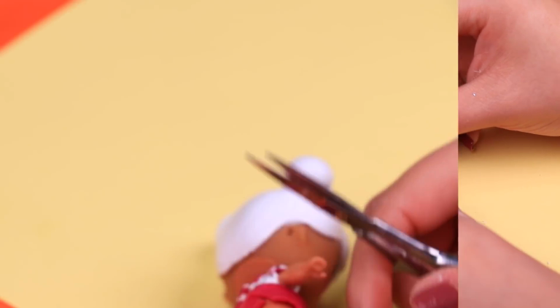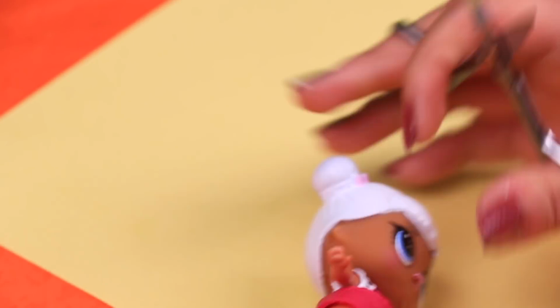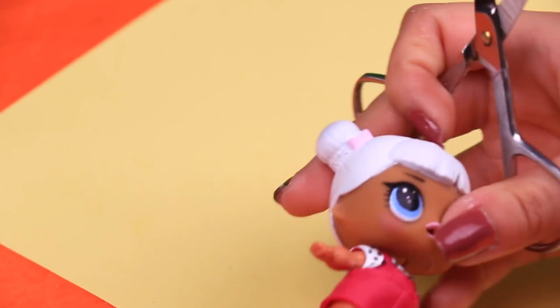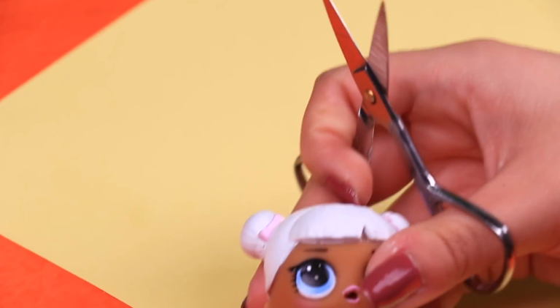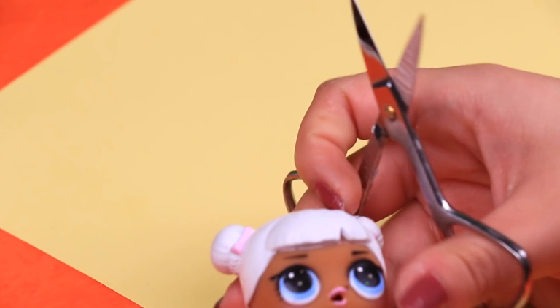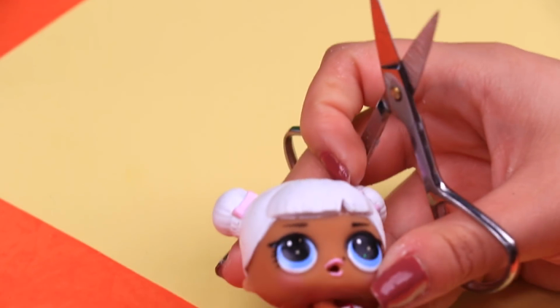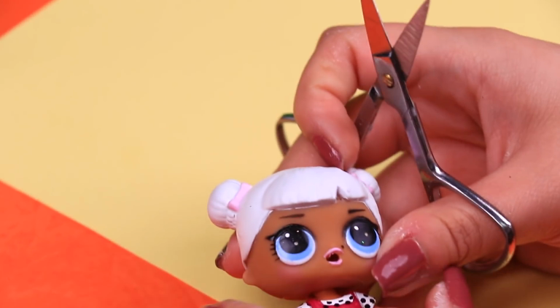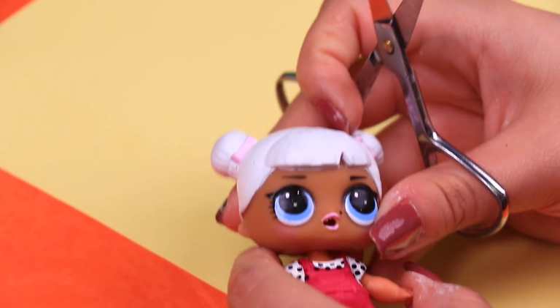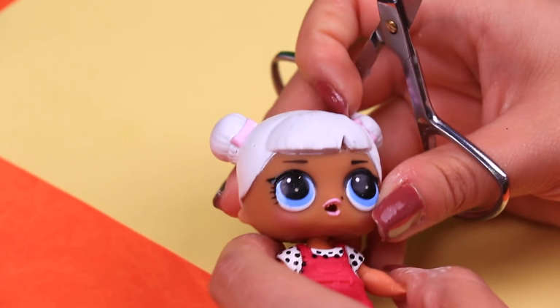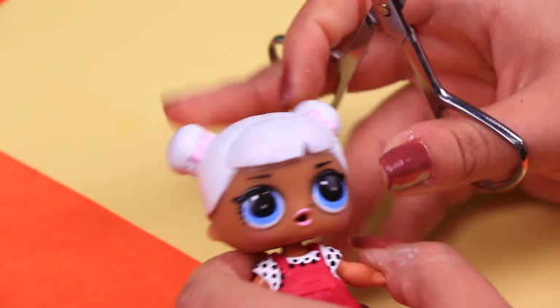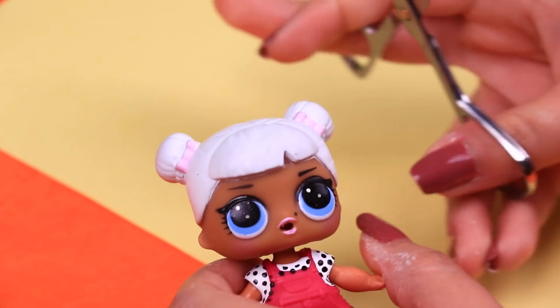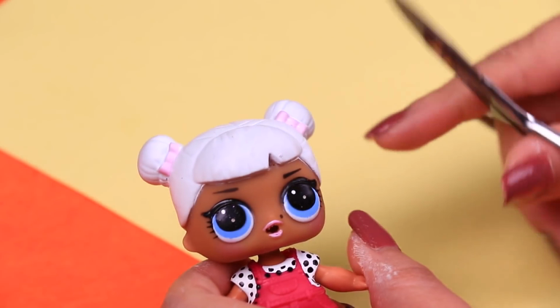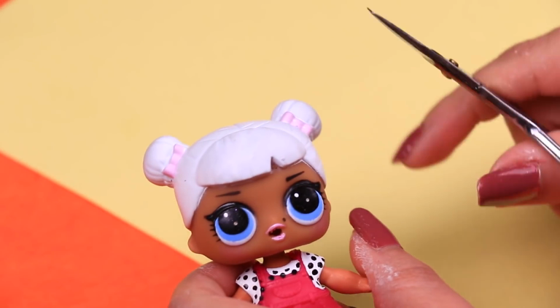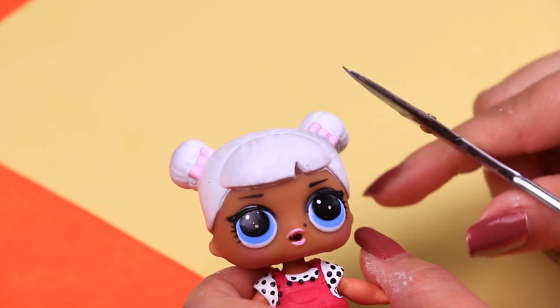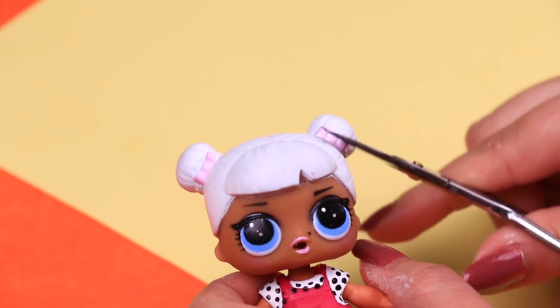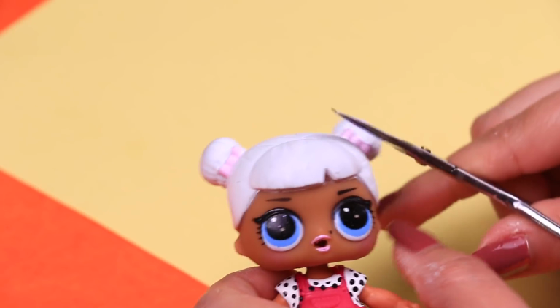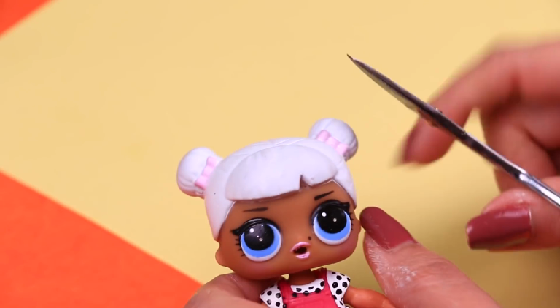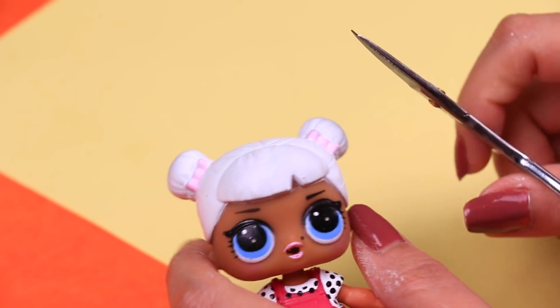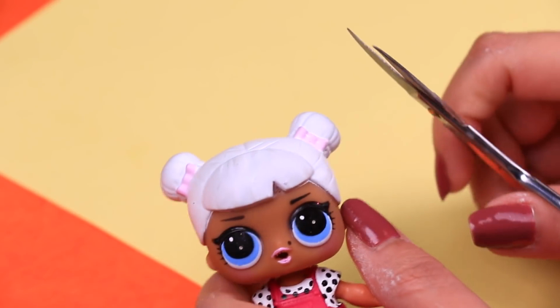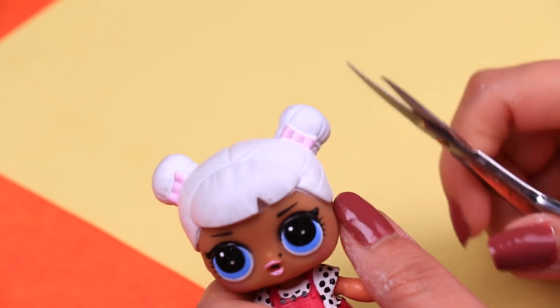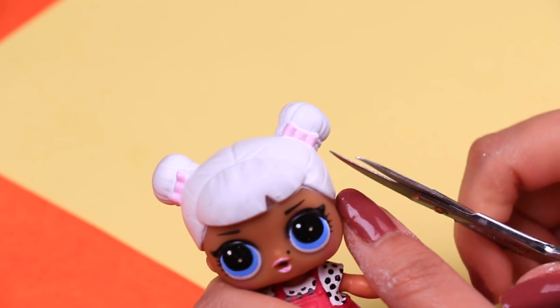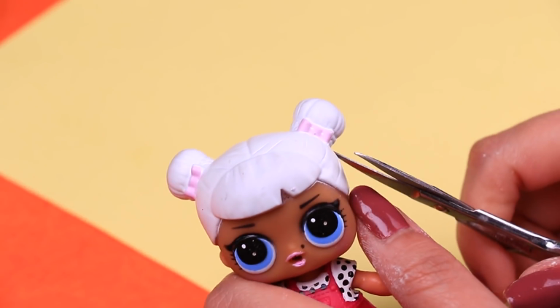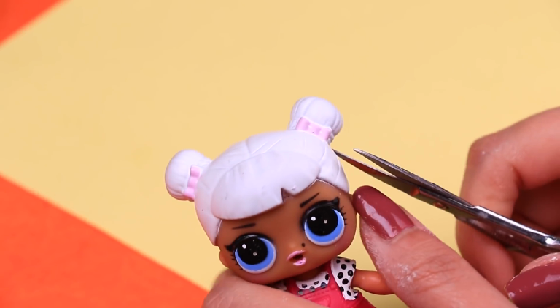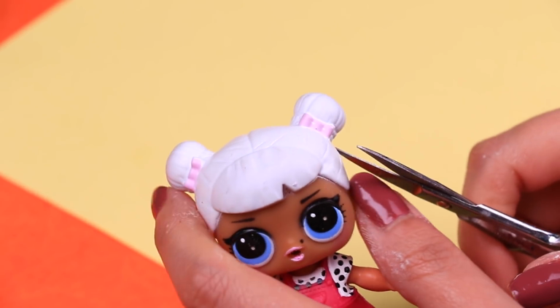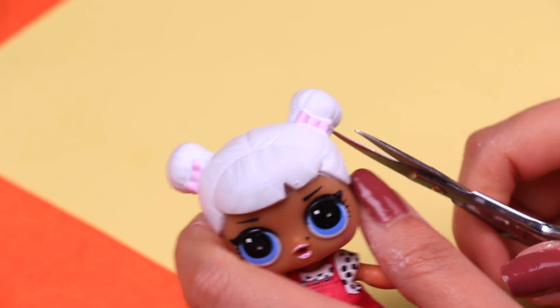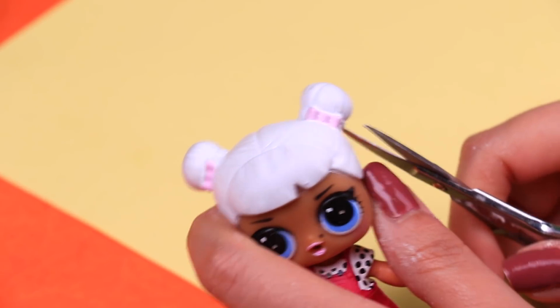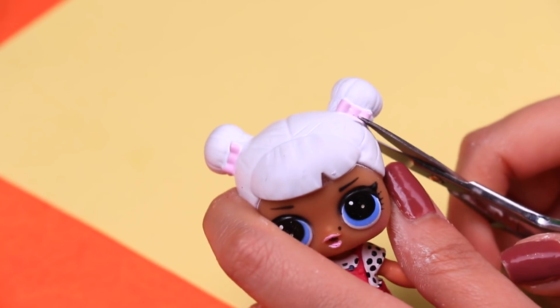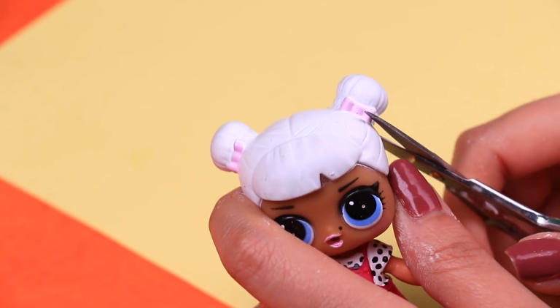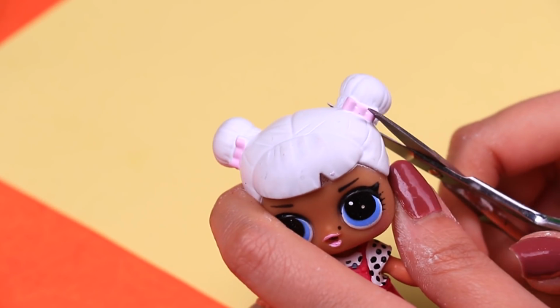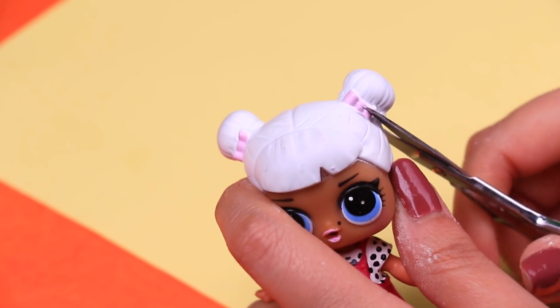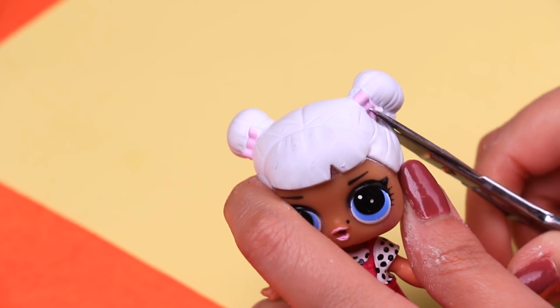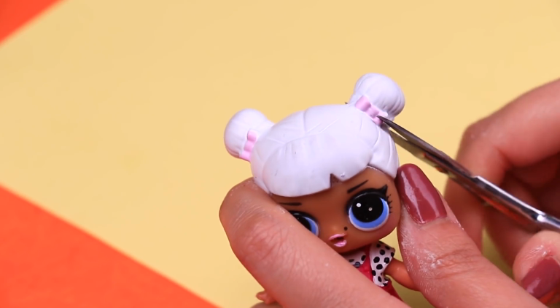For the first step we're going to cut the two hairbands of our doll's head and we'll cover the holes with tape.